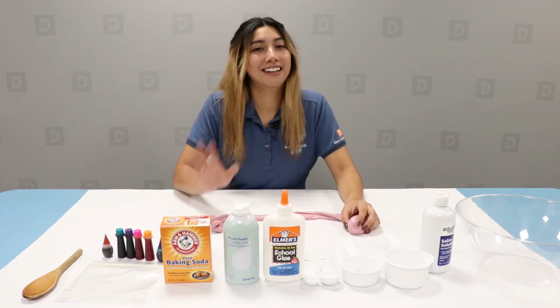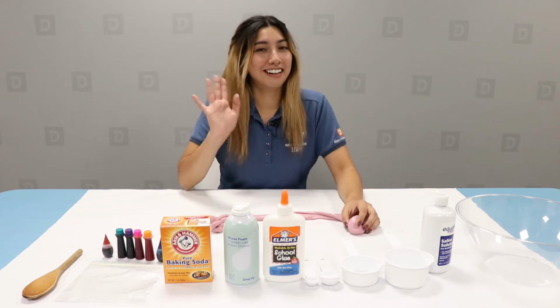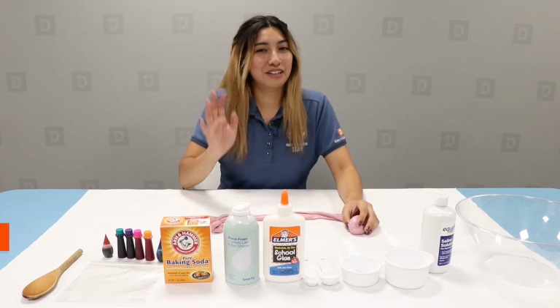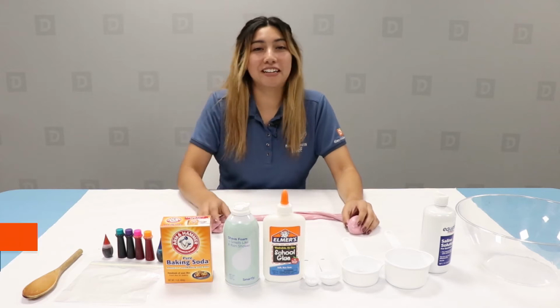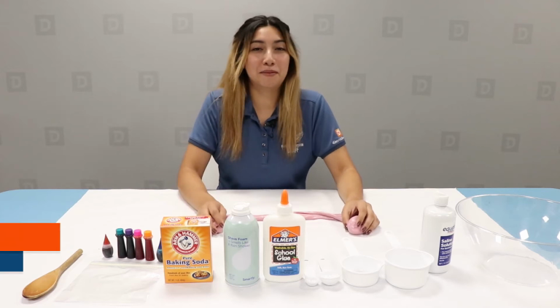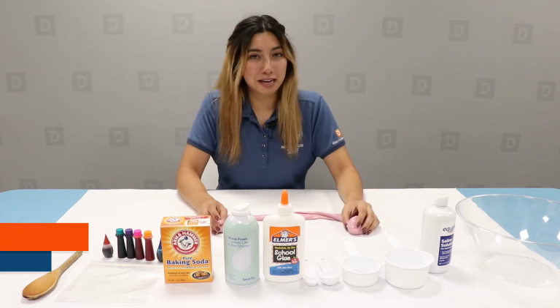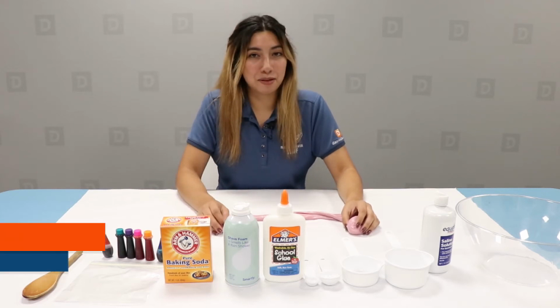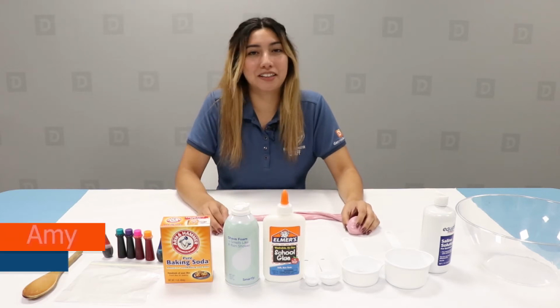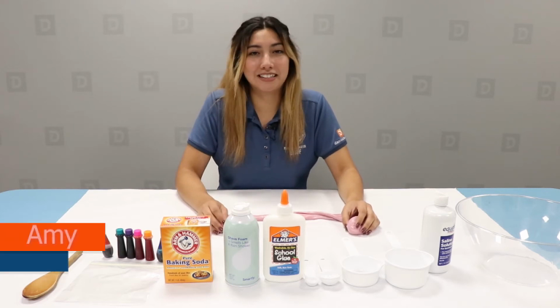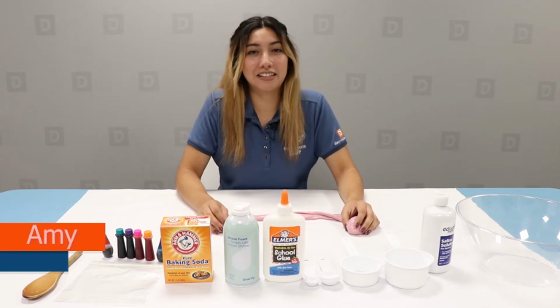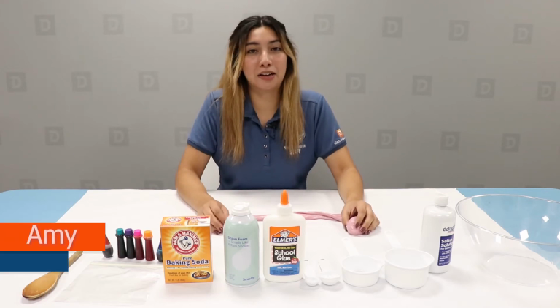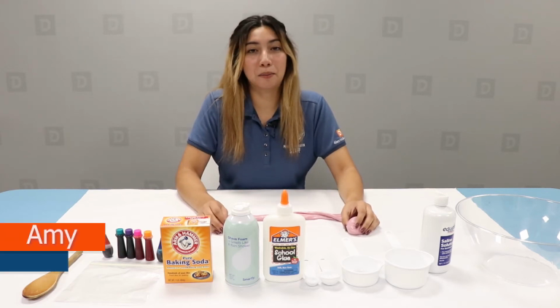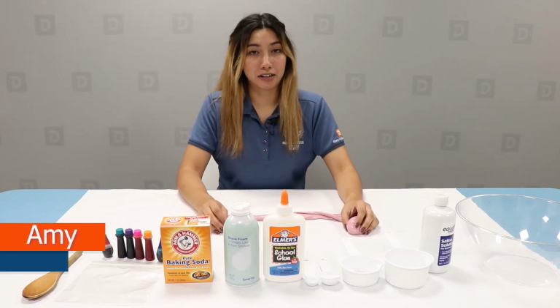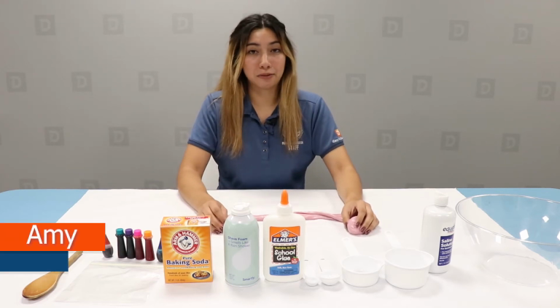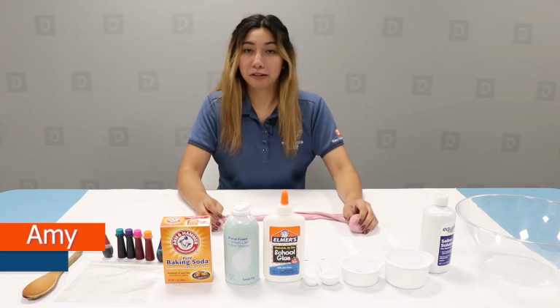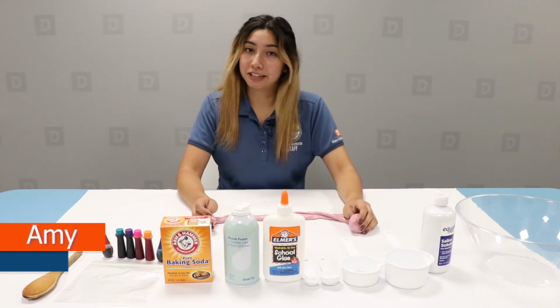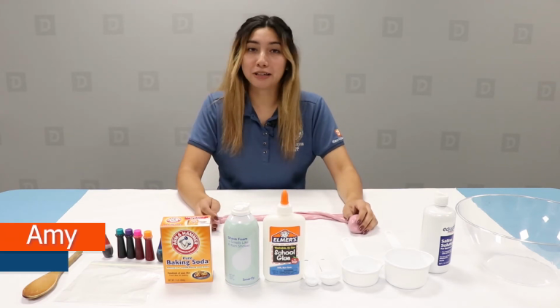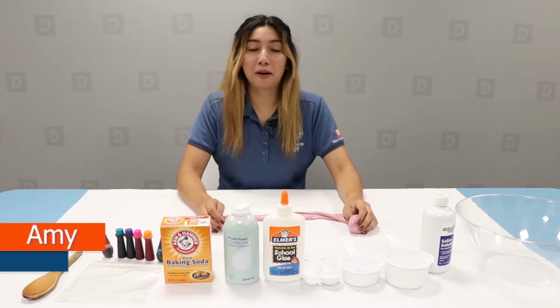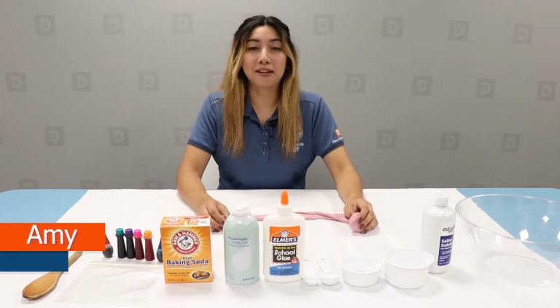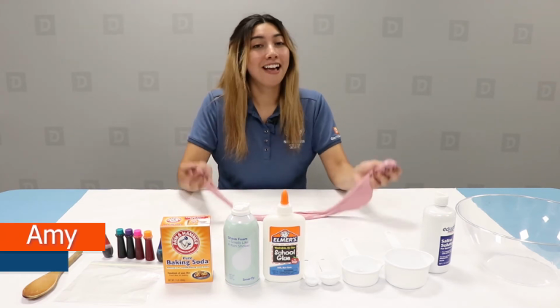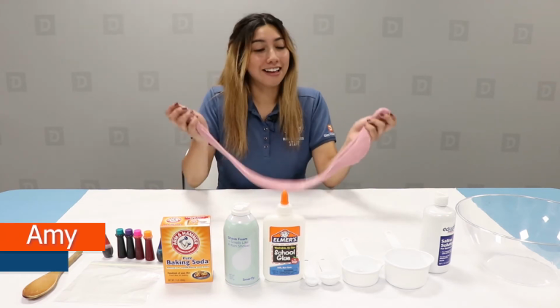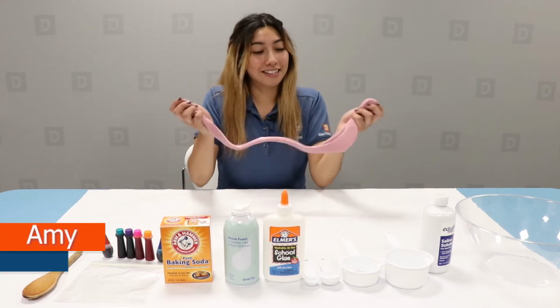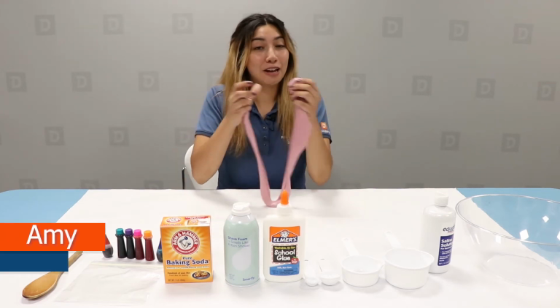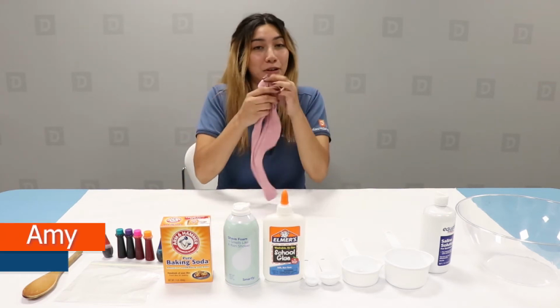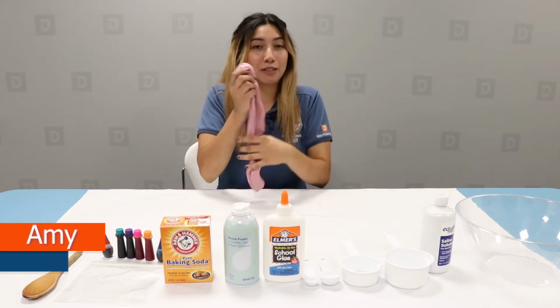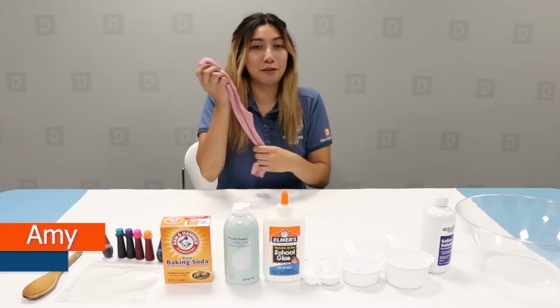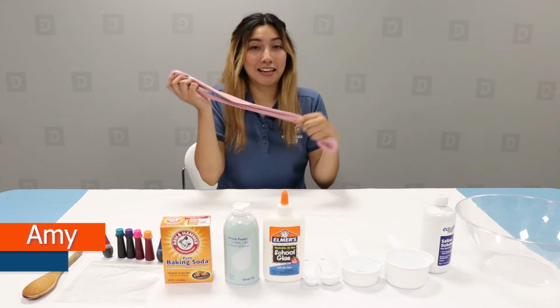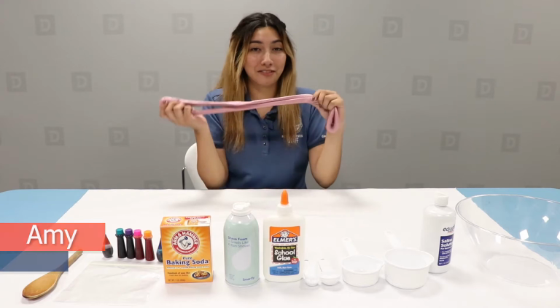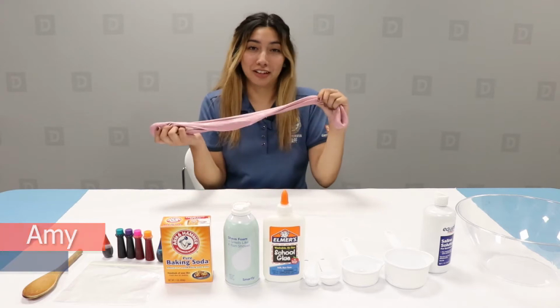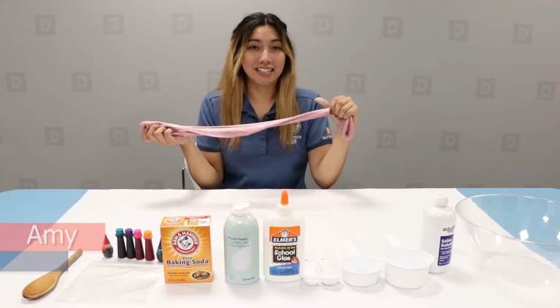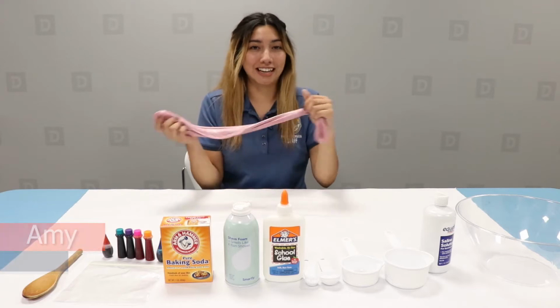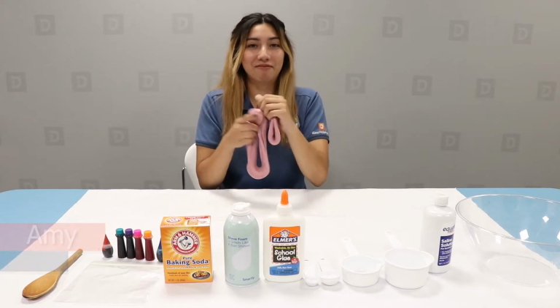Hello, my name is Amy with the City of Downey Parks and Recreation Department, and today we're going to be making fluffy slime.